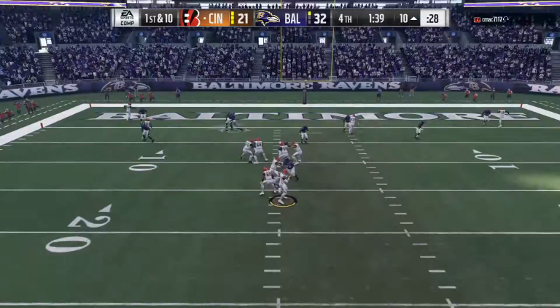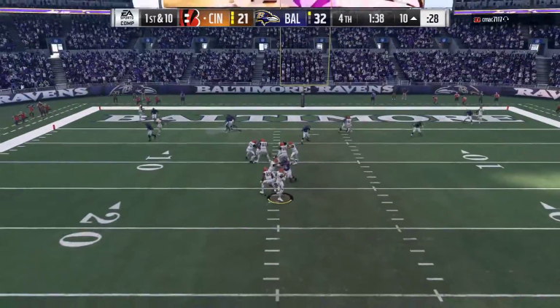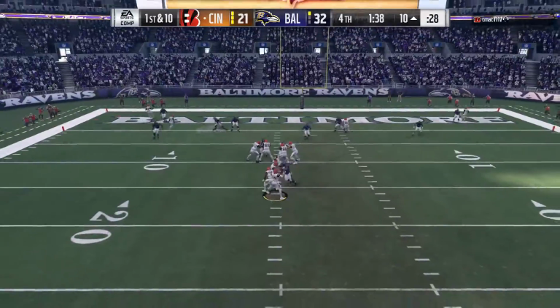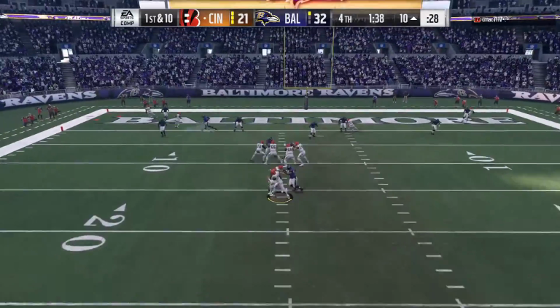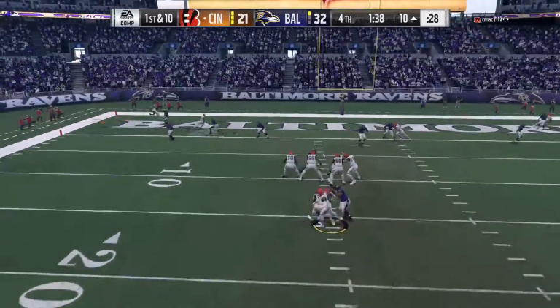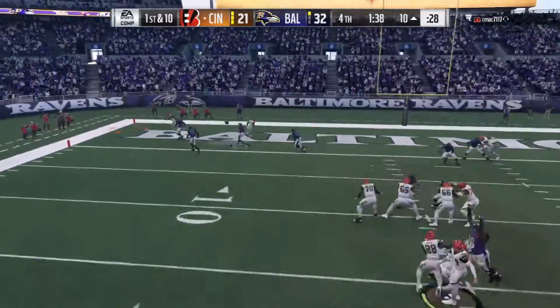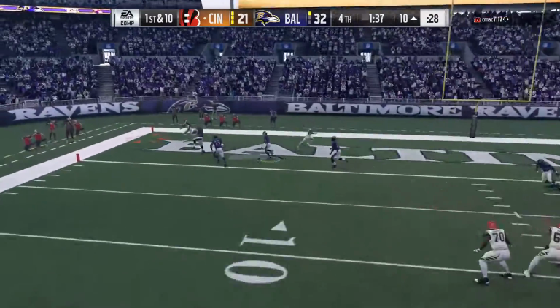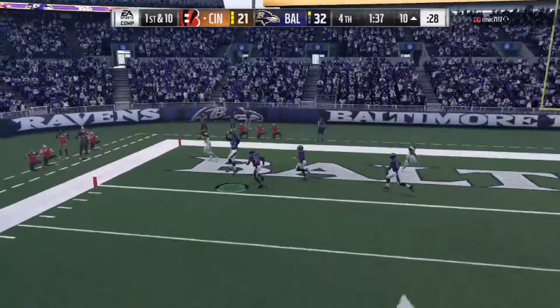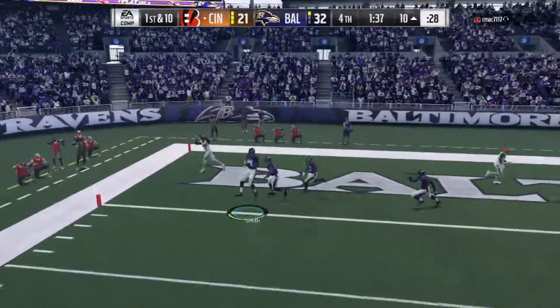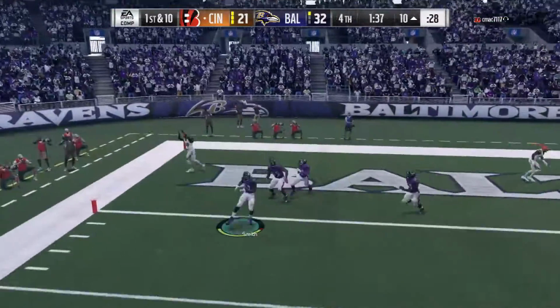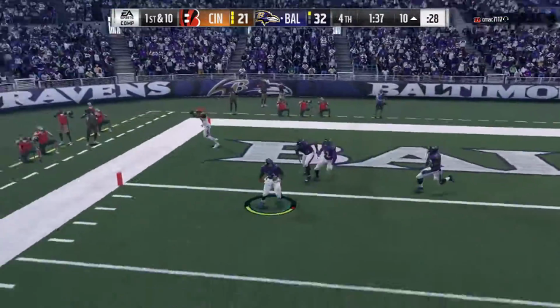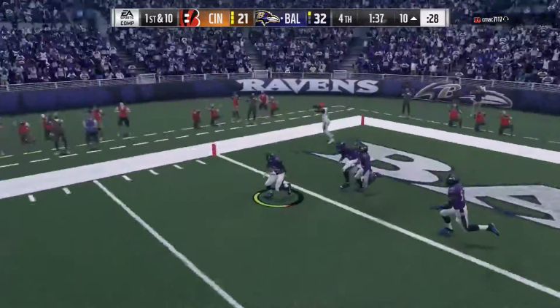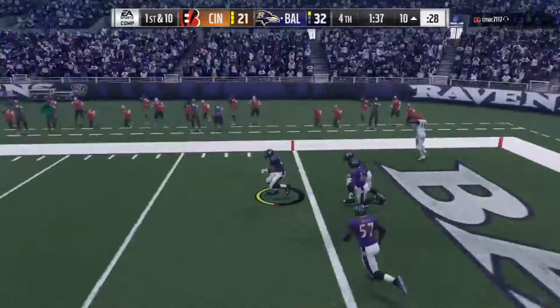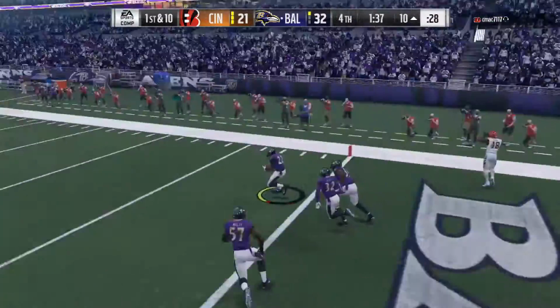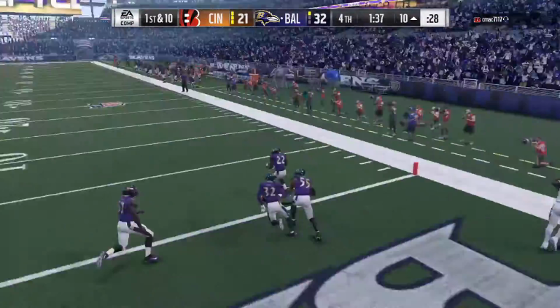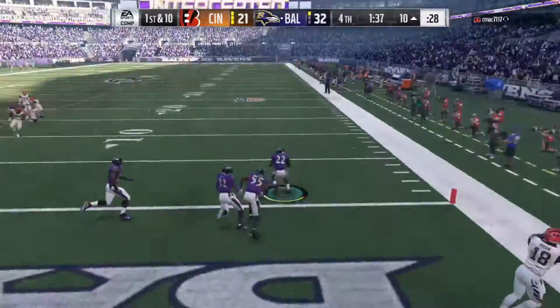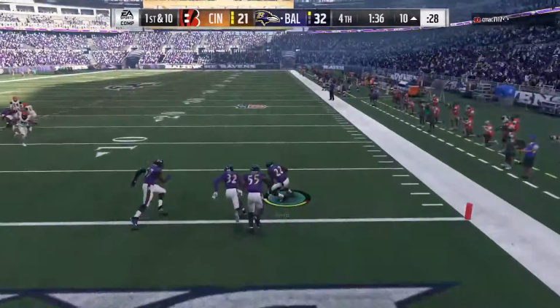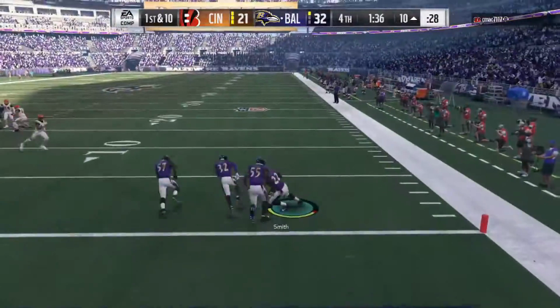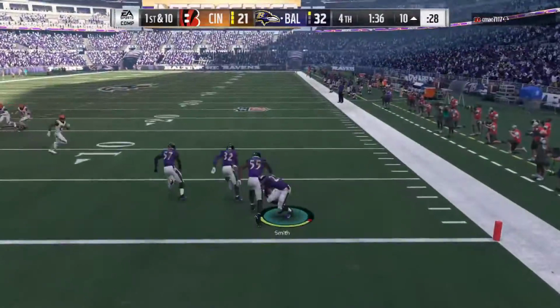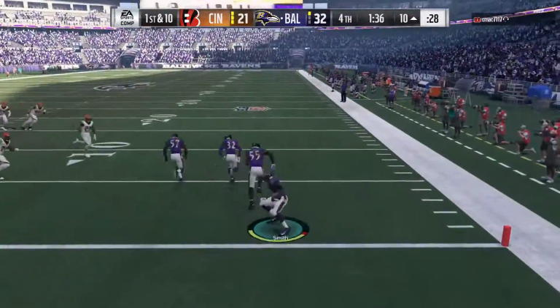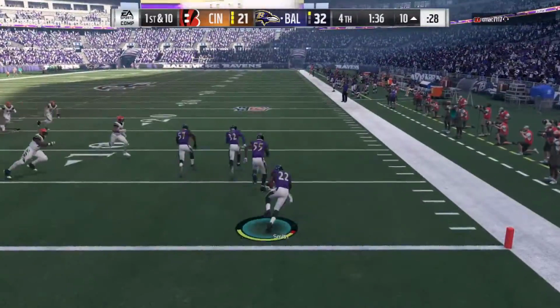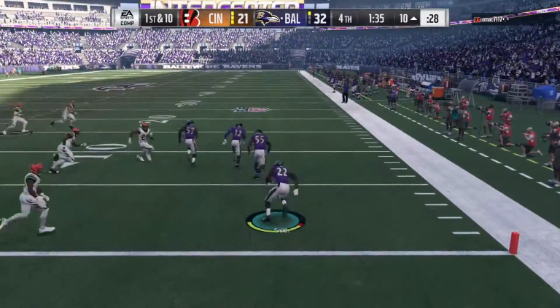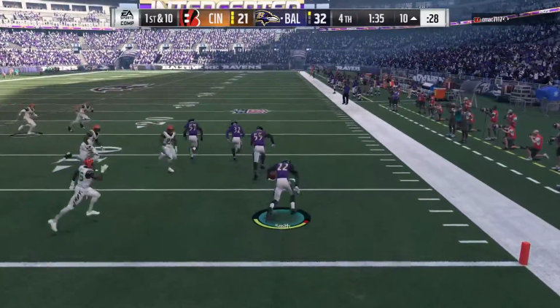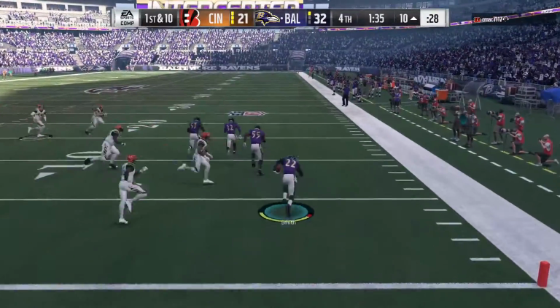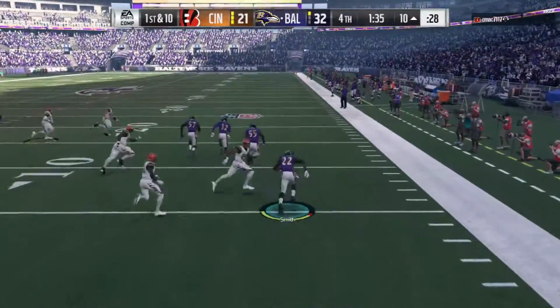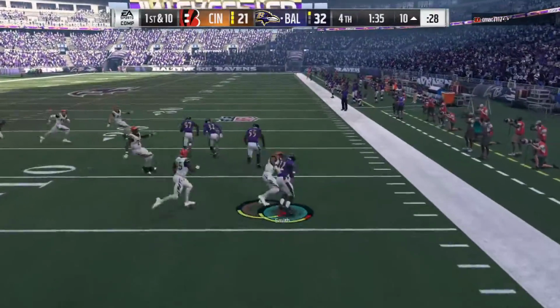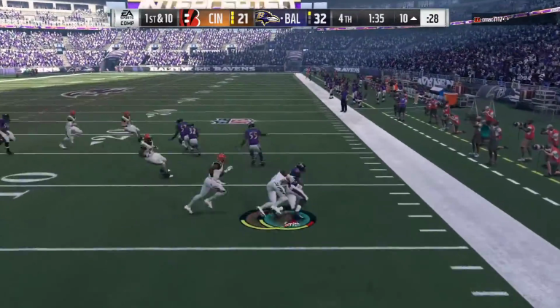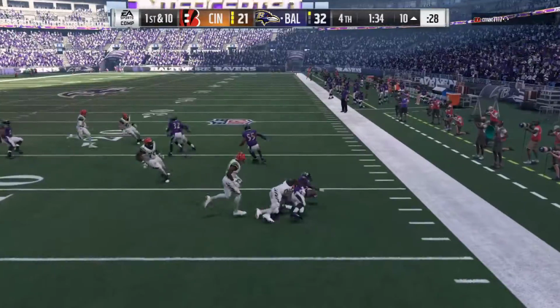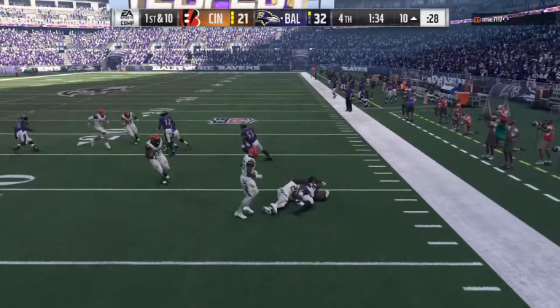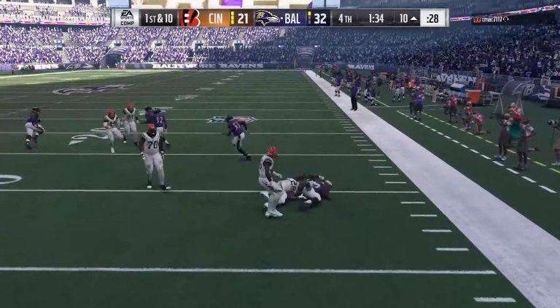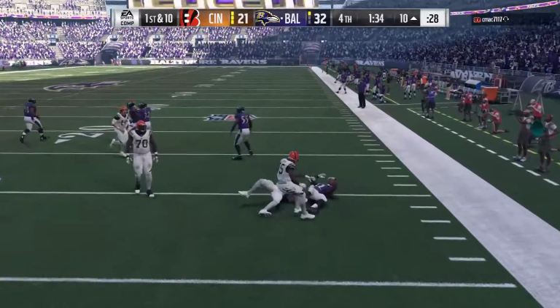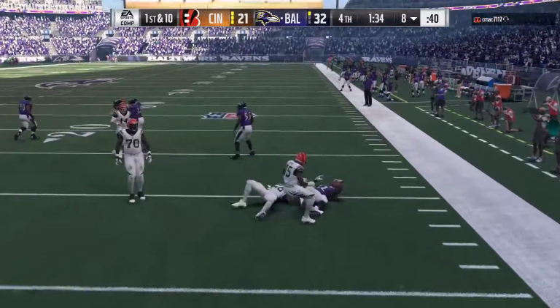Here's Dalton — and this is intercepted, and that should do it. Picked off here.